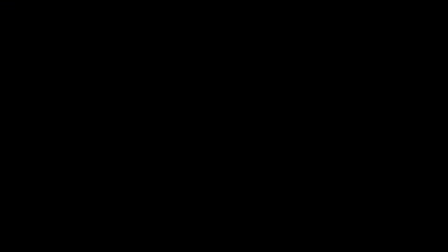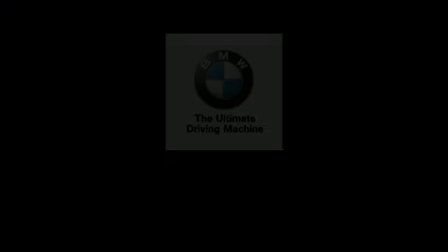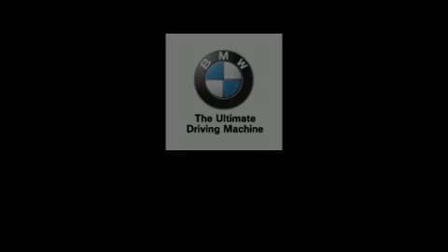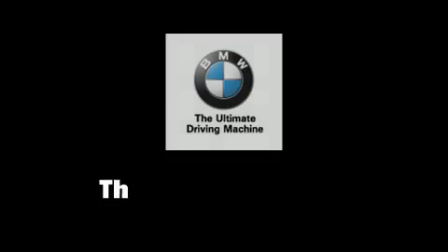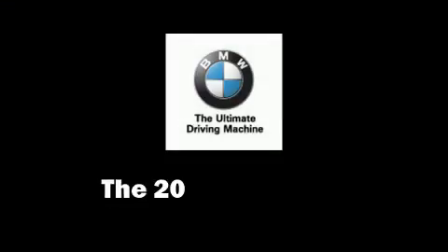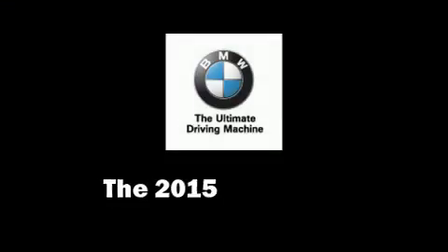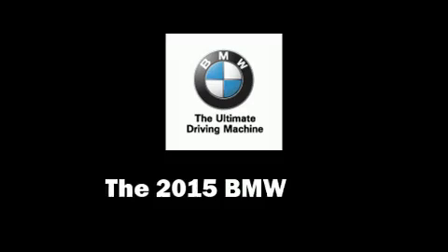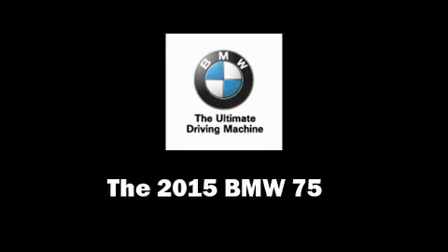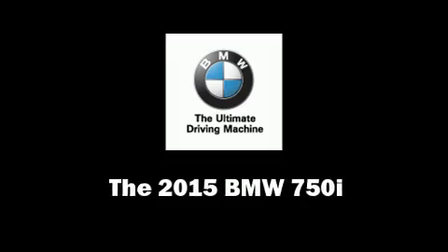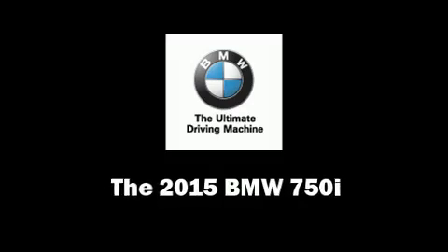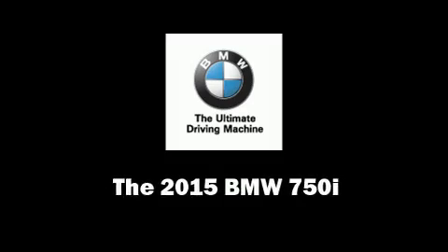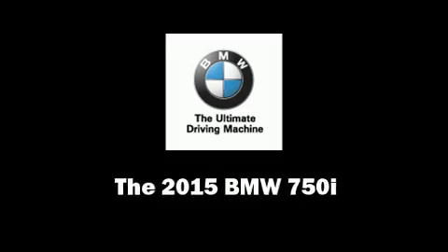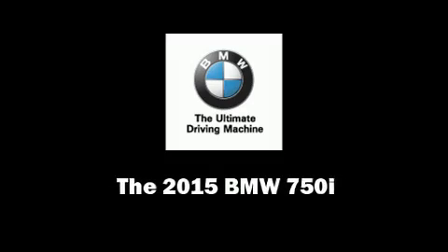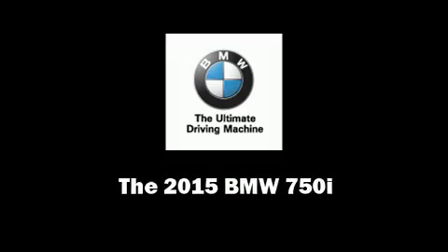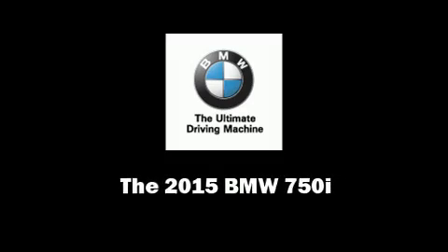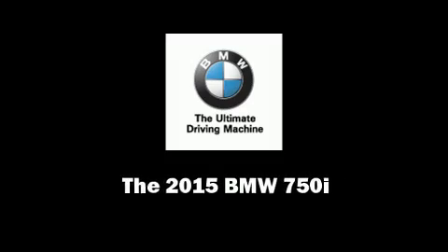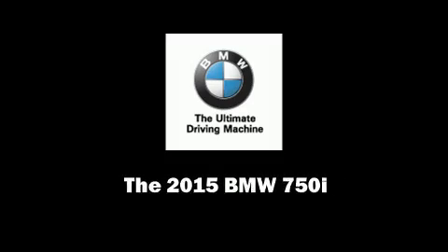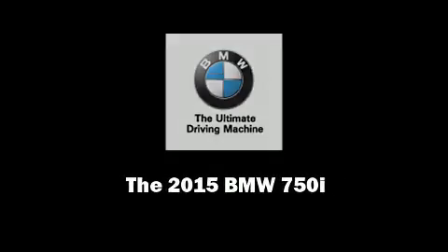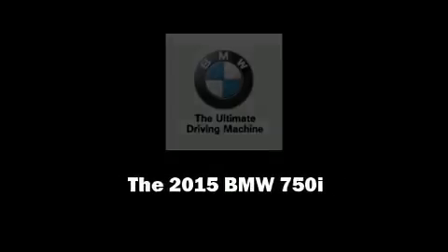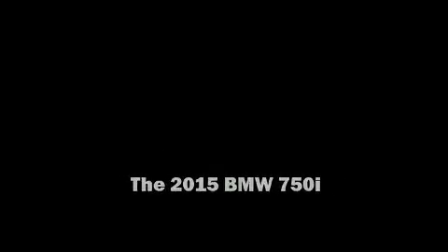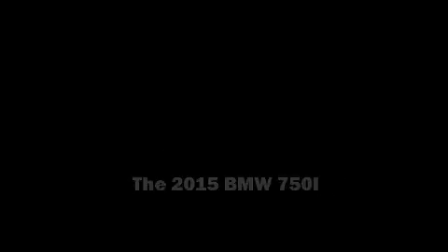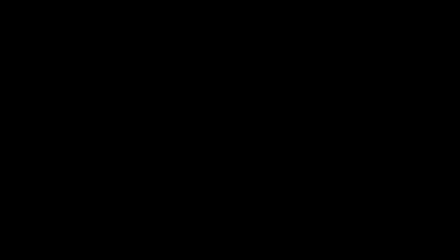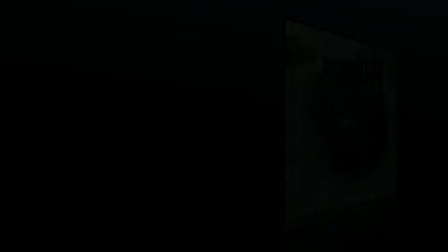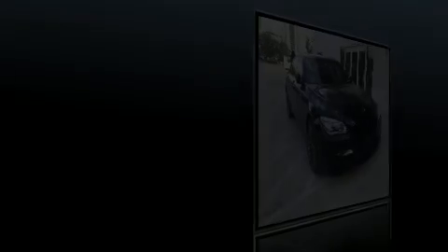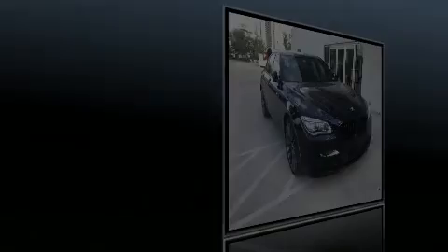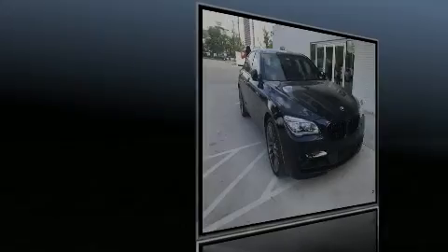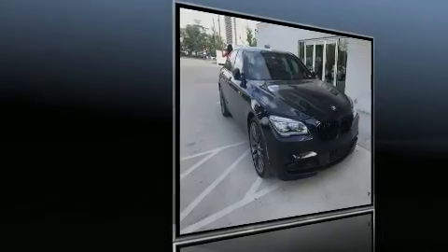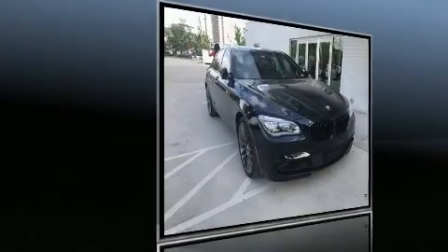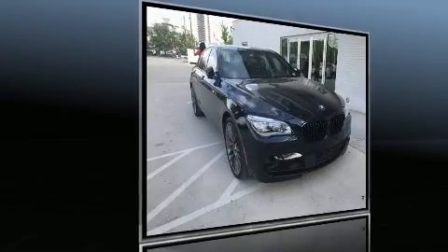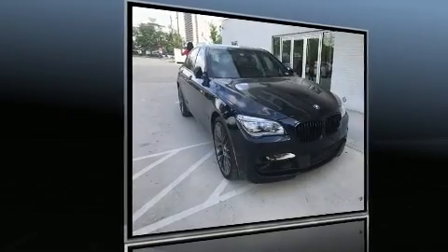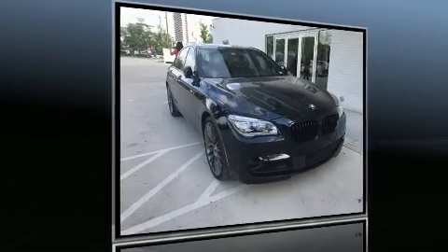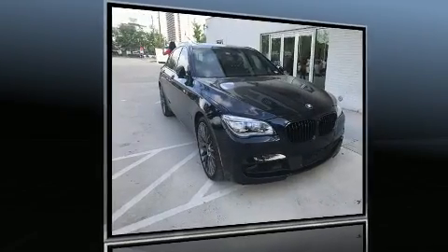Discerning drivers will appreciate the 2015 BMW 750i.